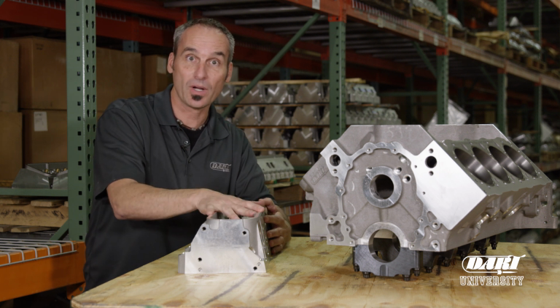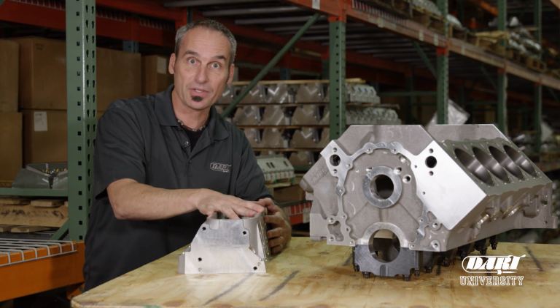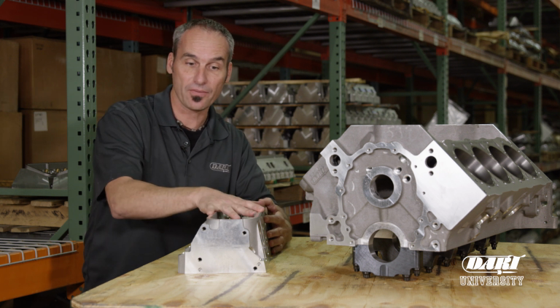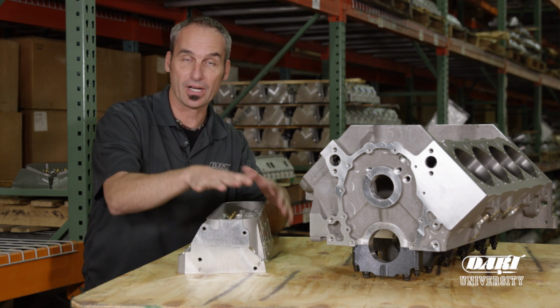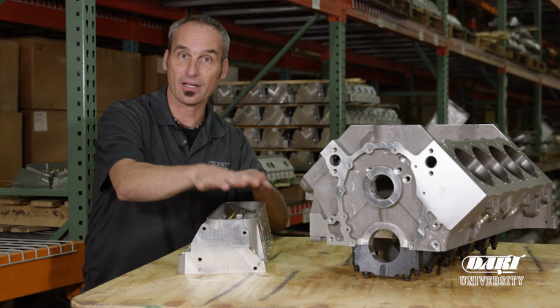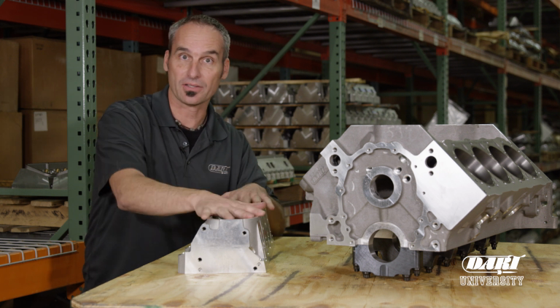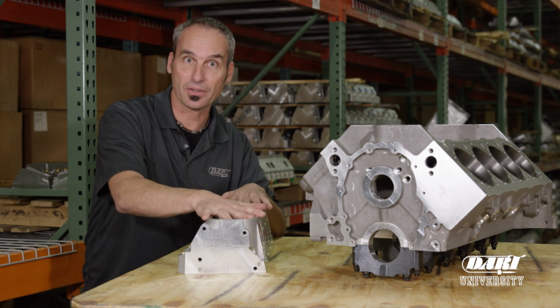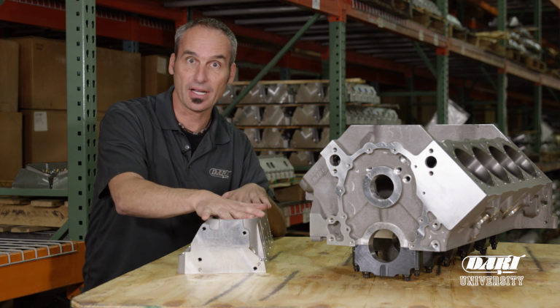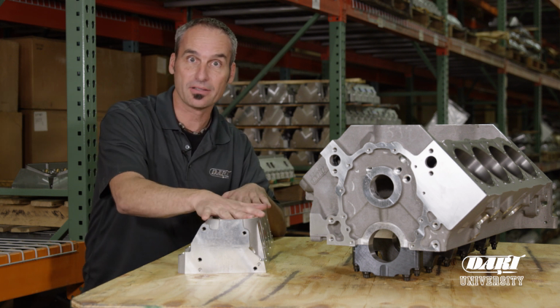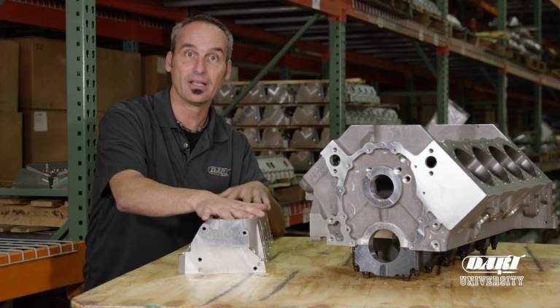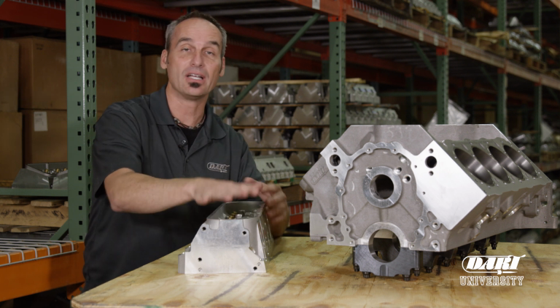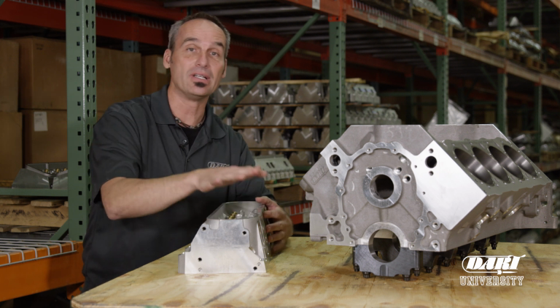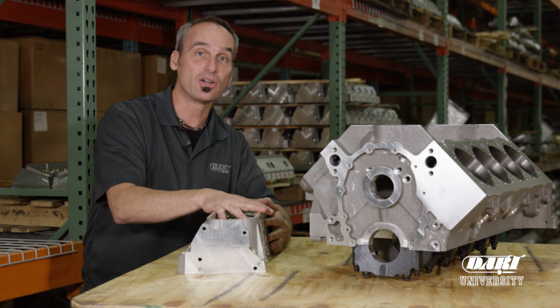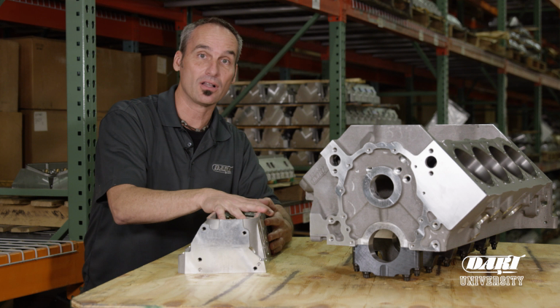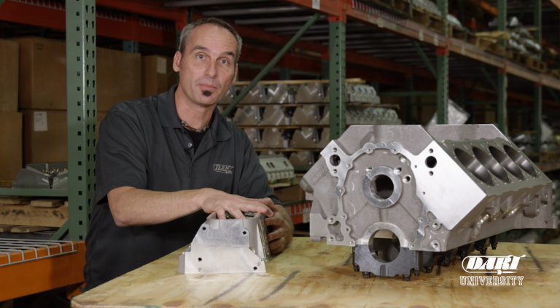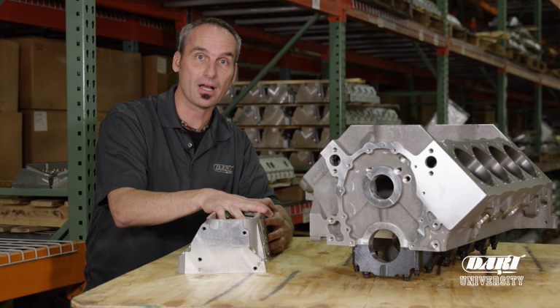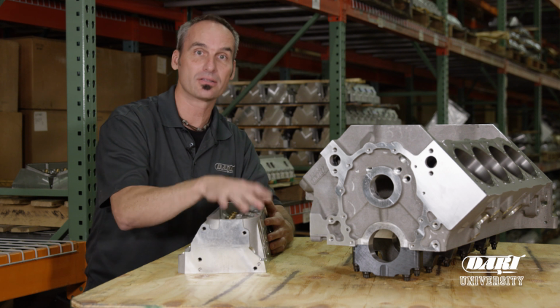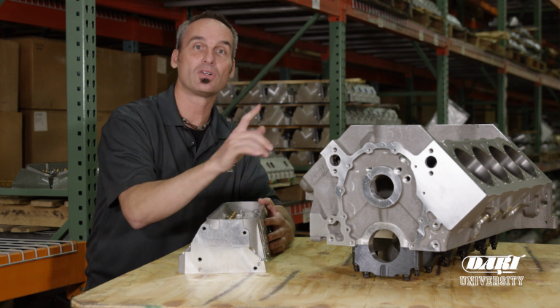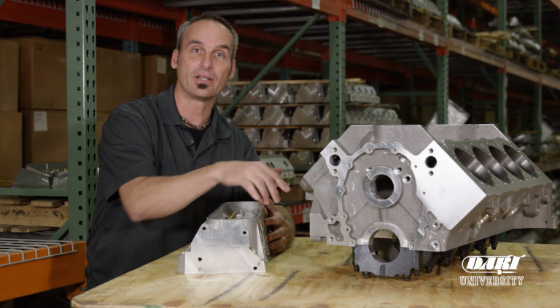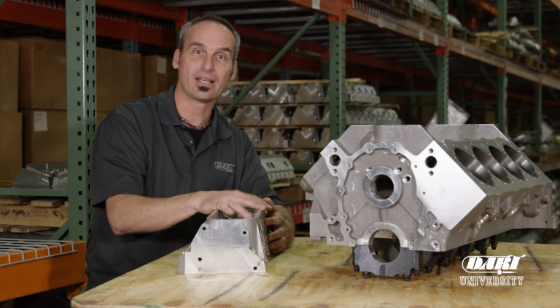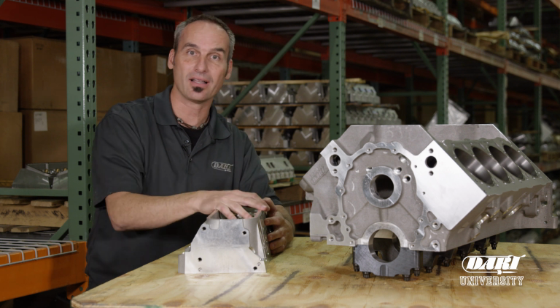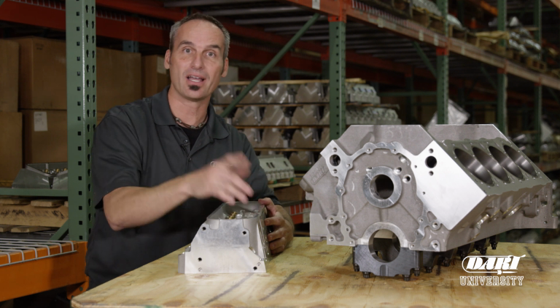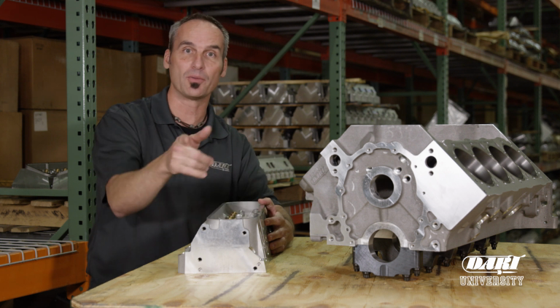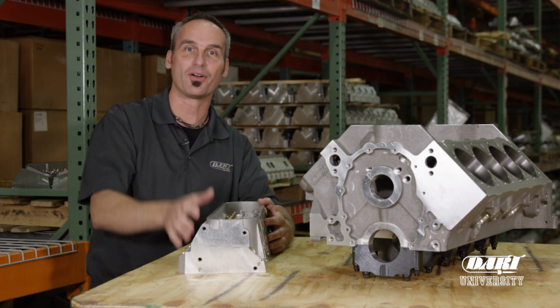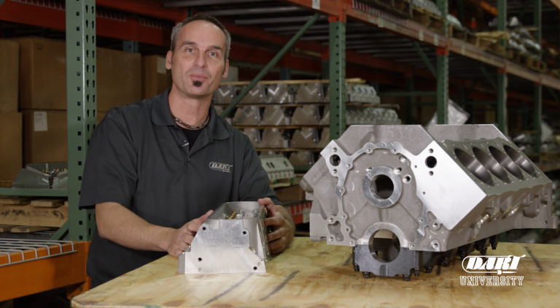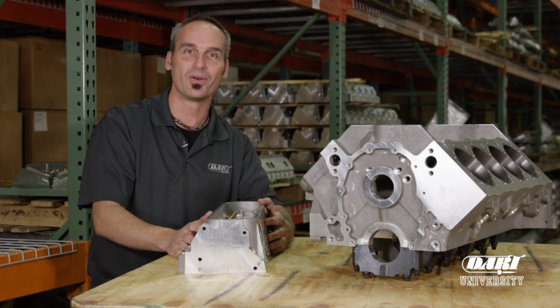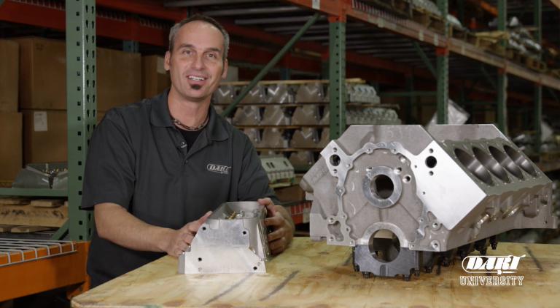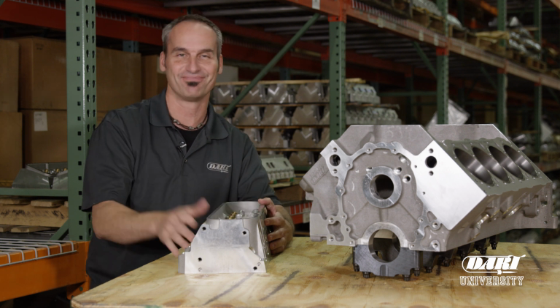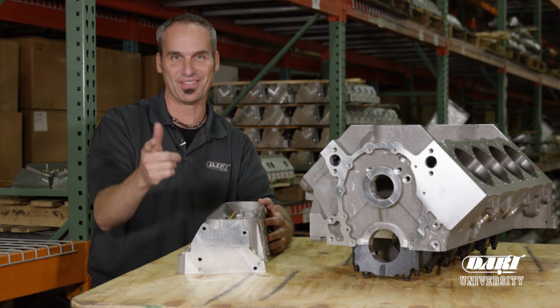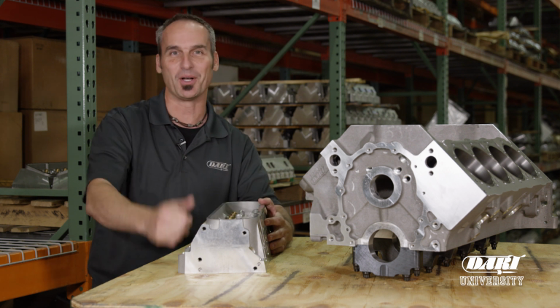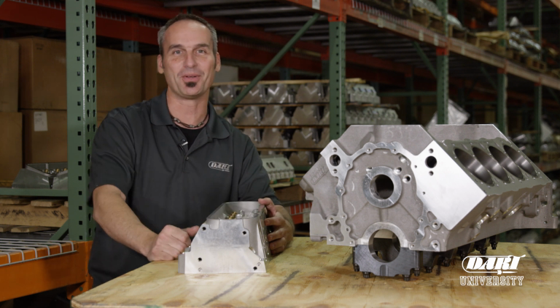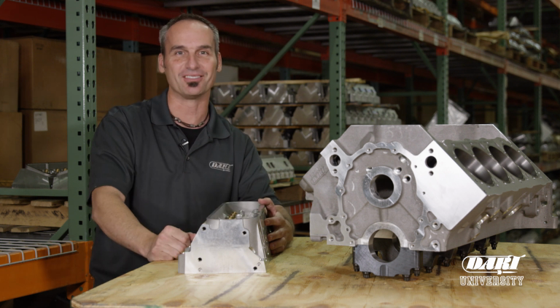So again, you can check on the website for anything on cylinder heads, and if you need to call on blocks, call the tech line, have your part number ready, and they'll help you out.